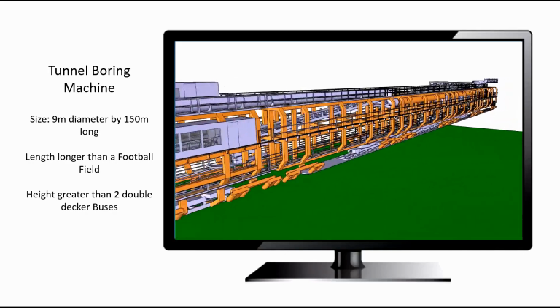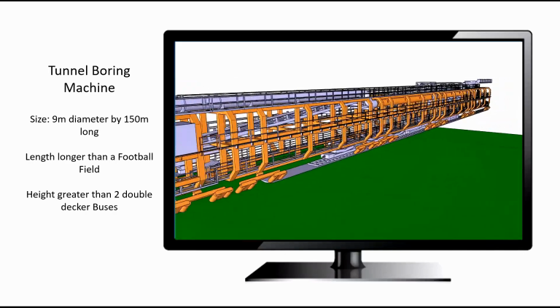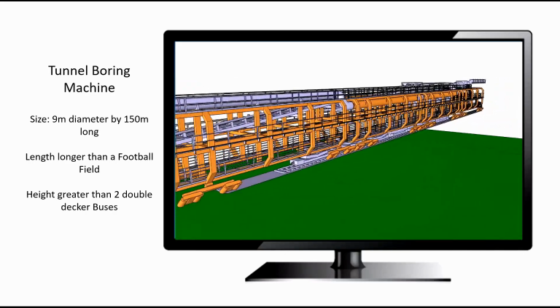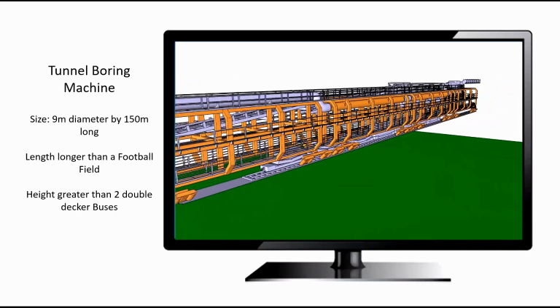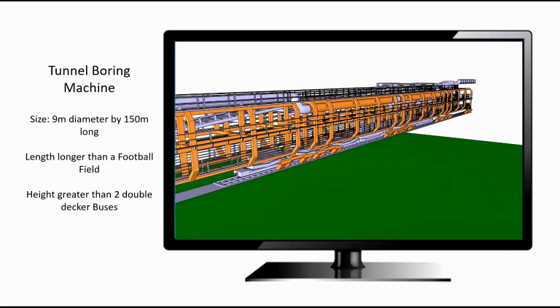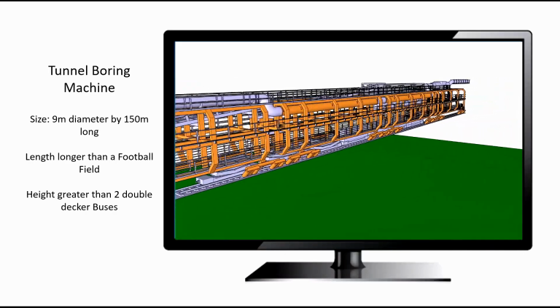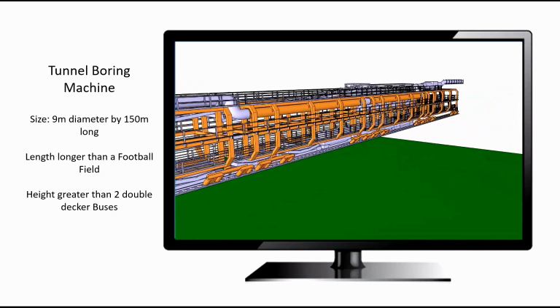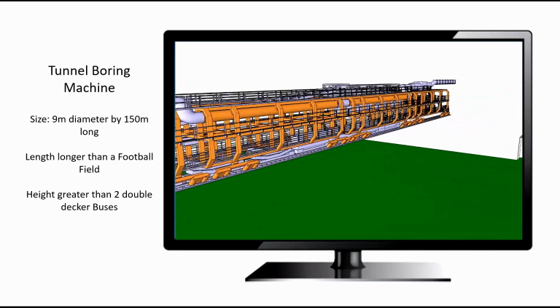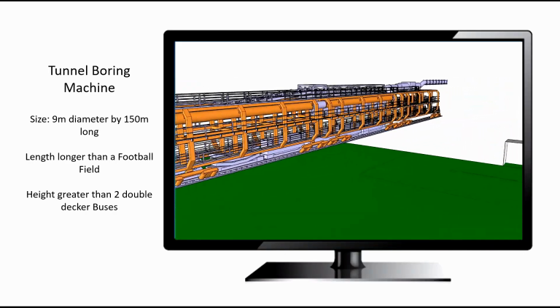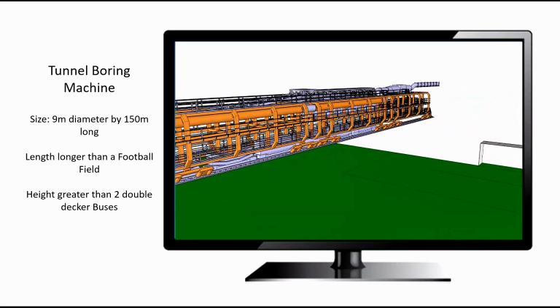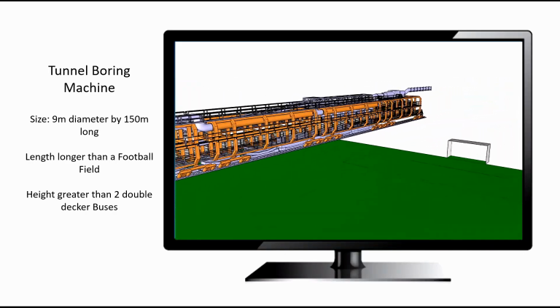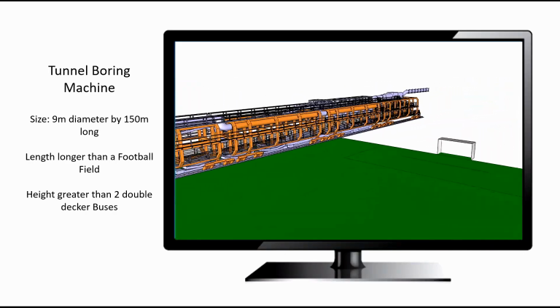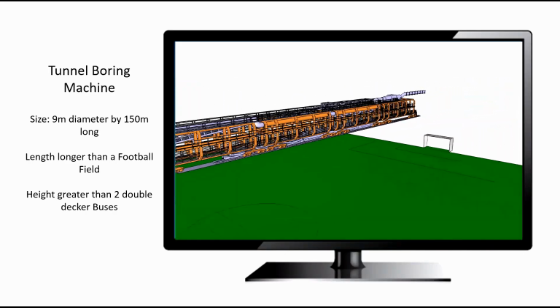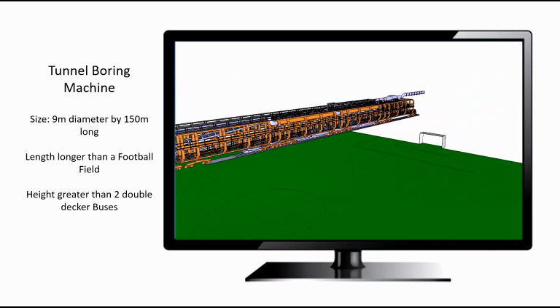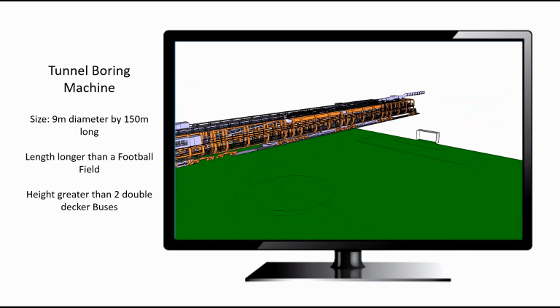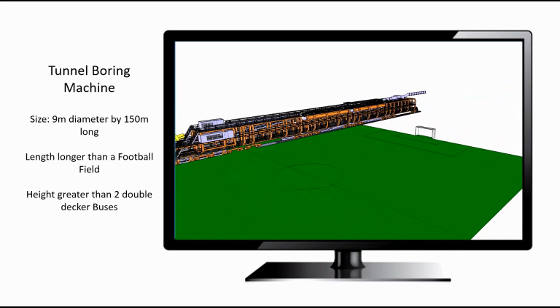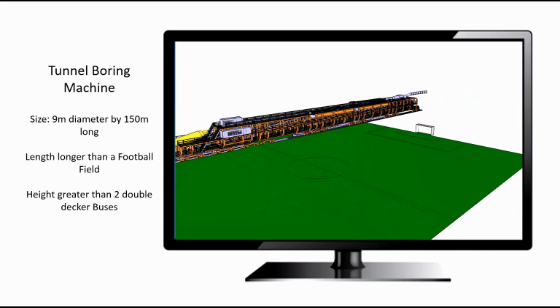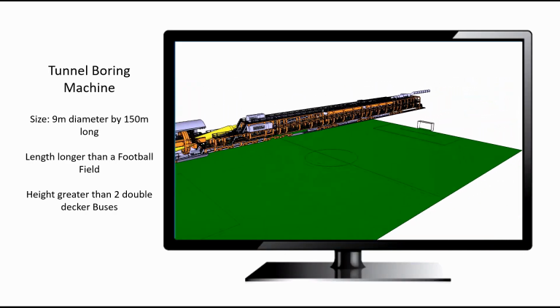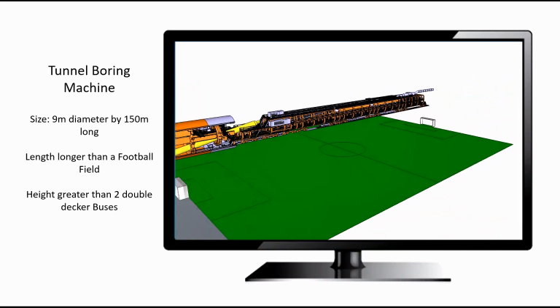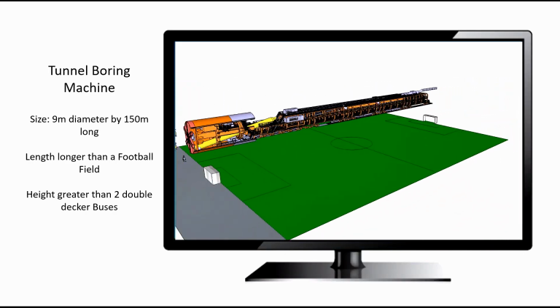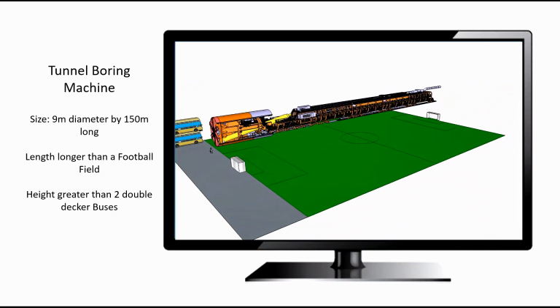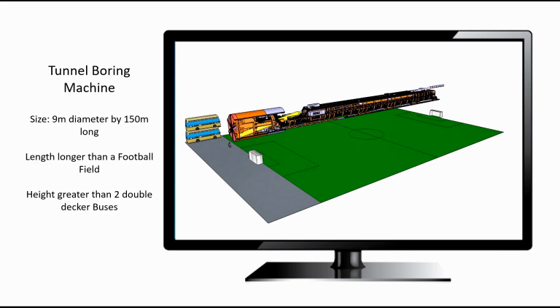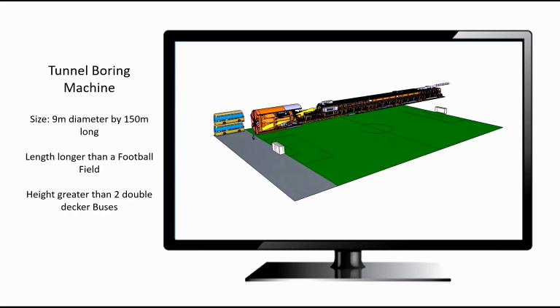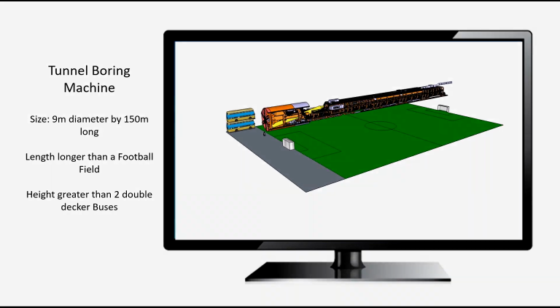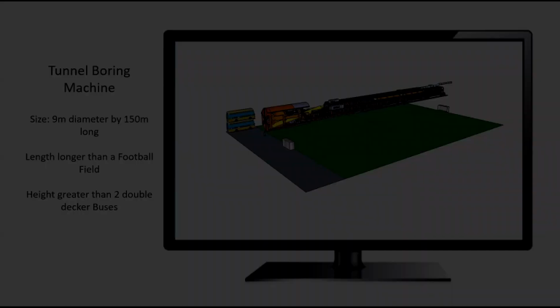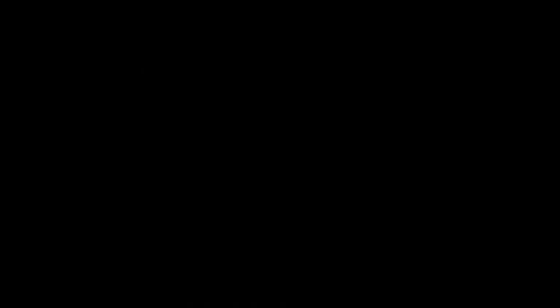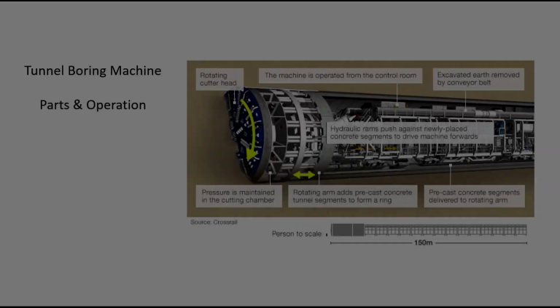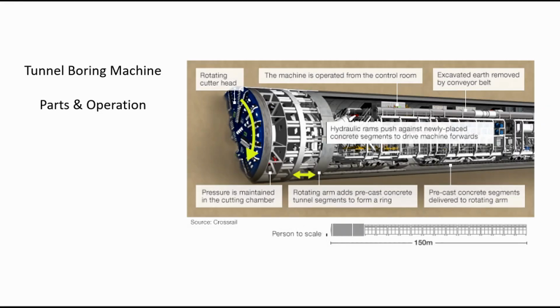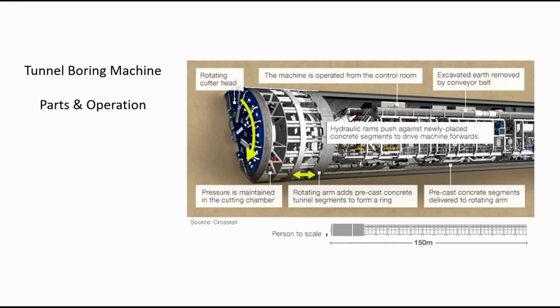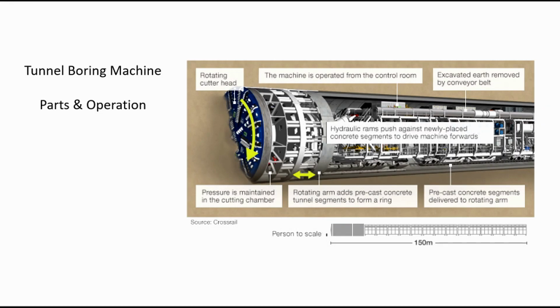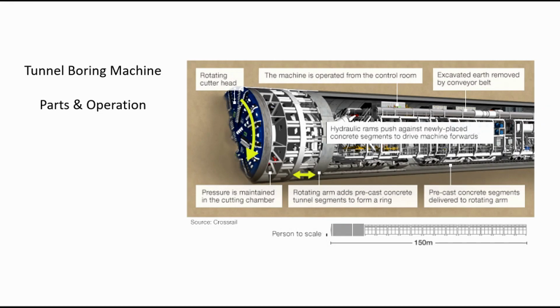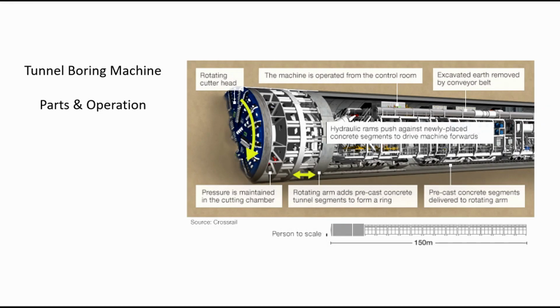The tunnel boring machine pushes itself forward by jacking off the placed wall segments as the head rotates and digs the tunnel.